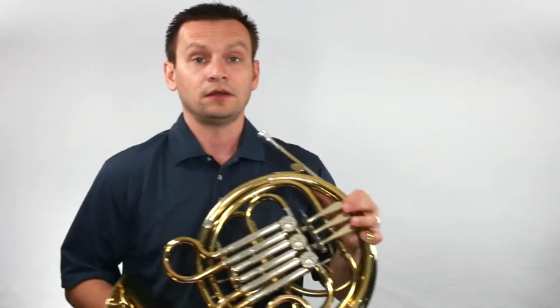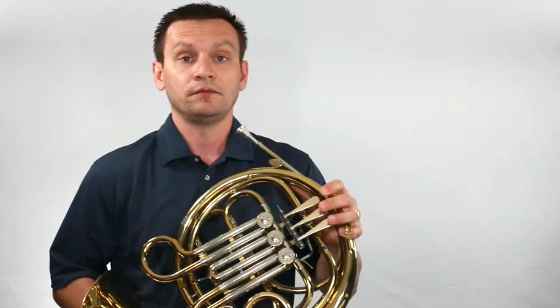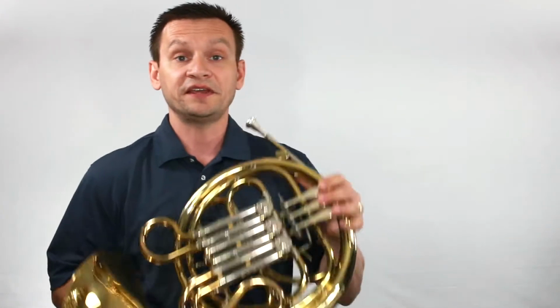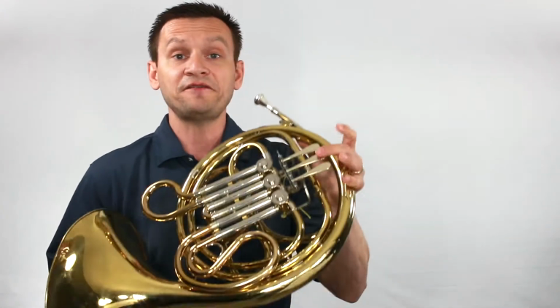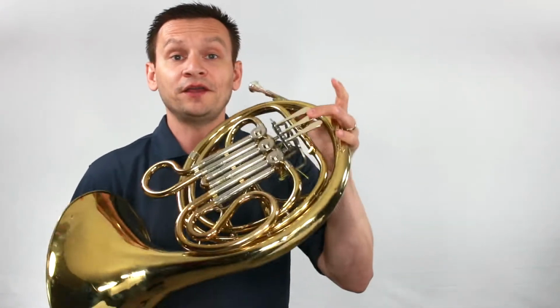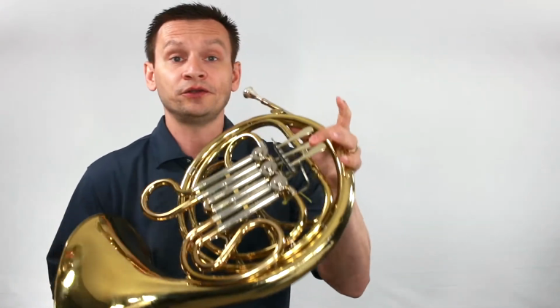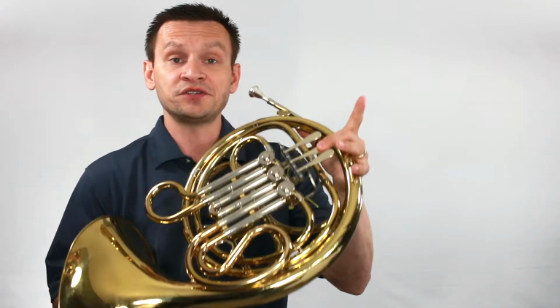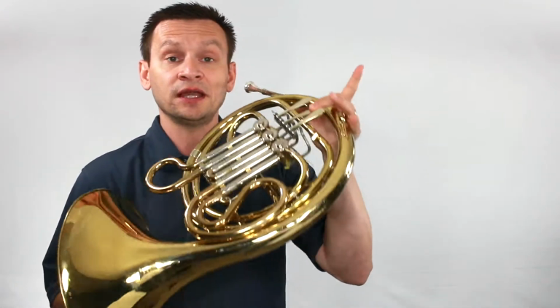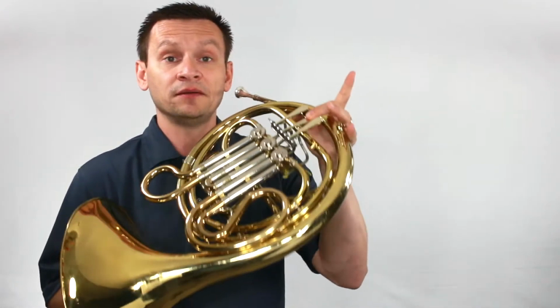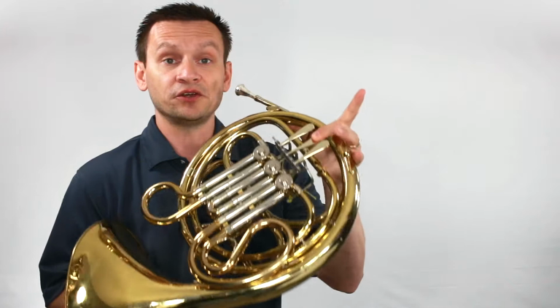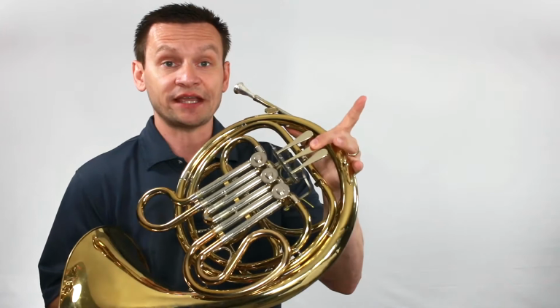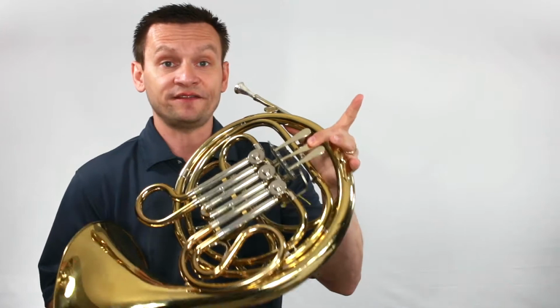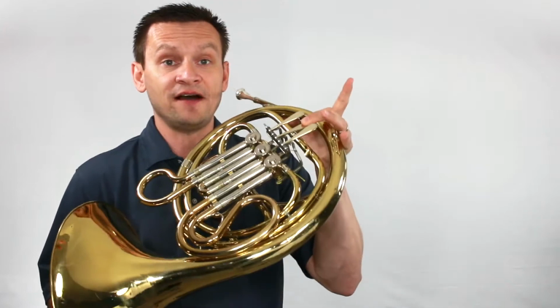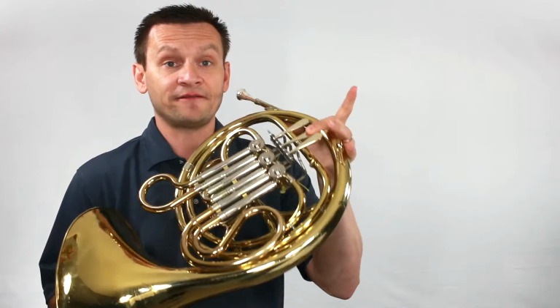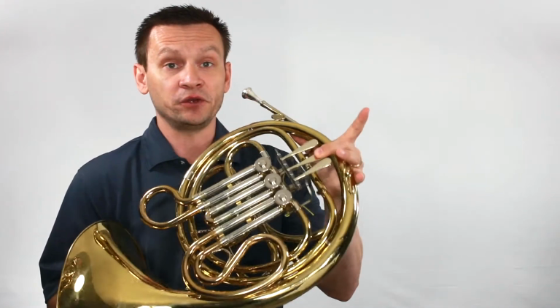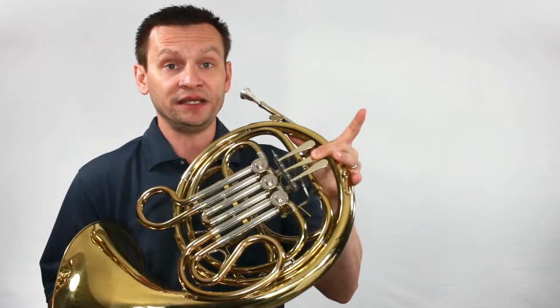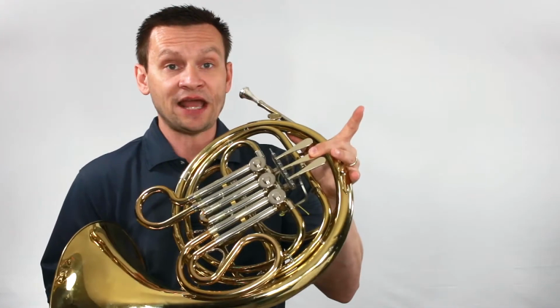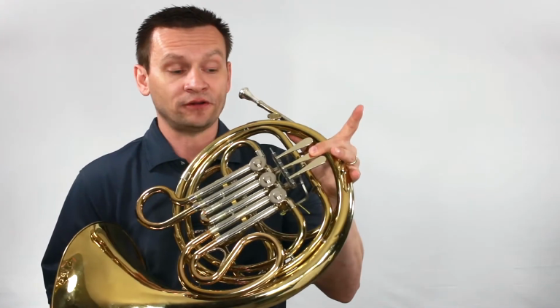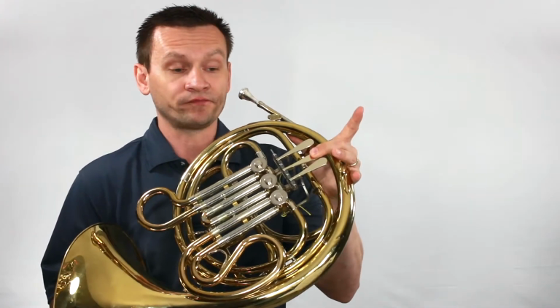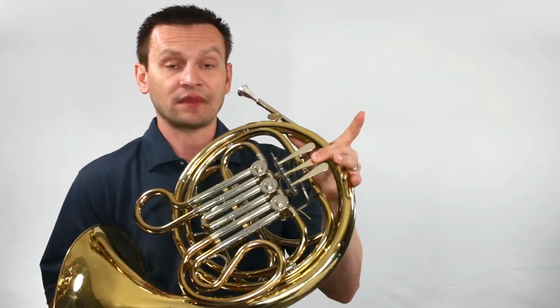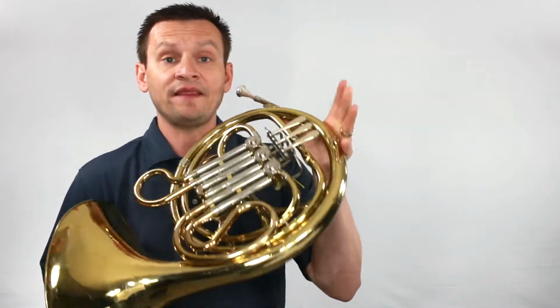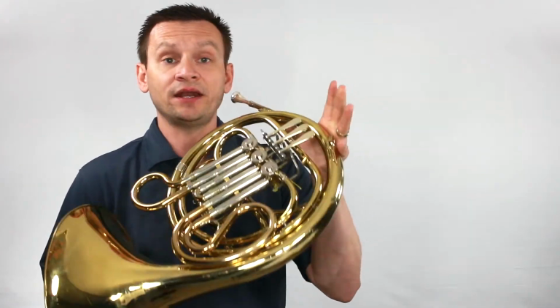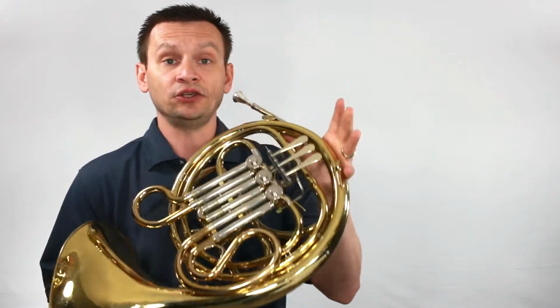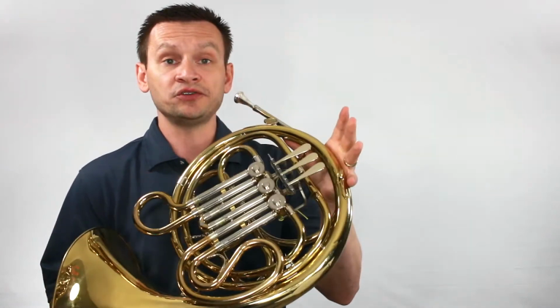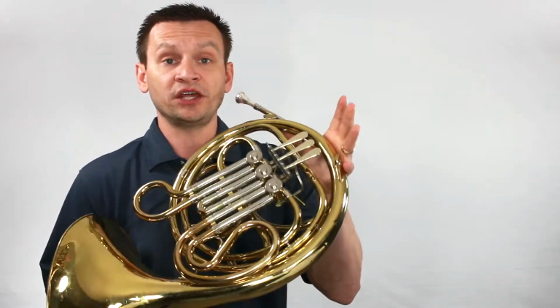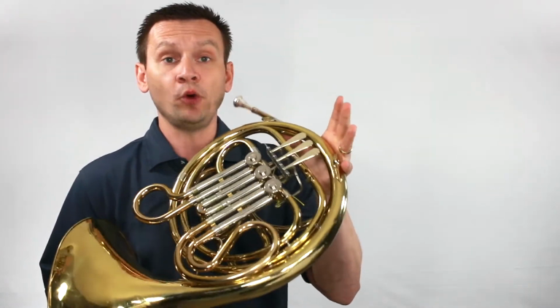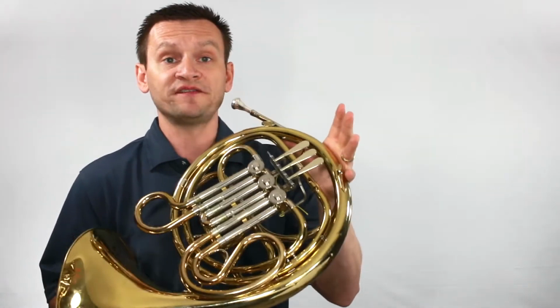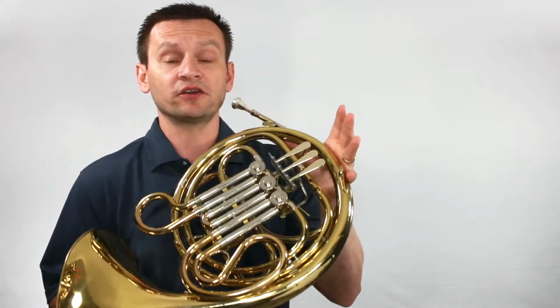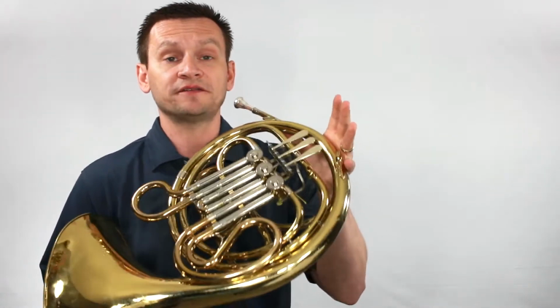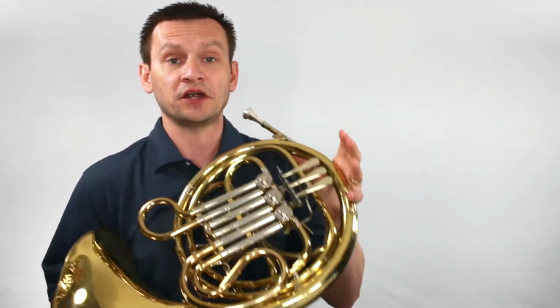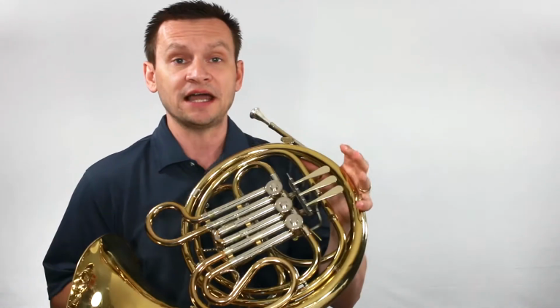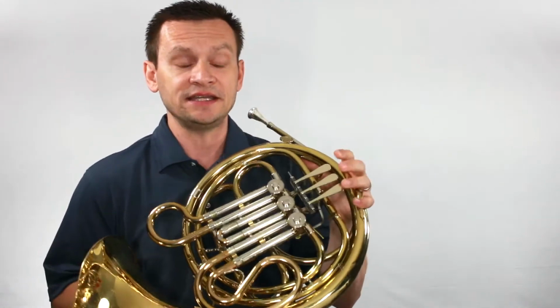Be careful that you're using your second valve for your B natural, and that you're using an open fingering for your high D.